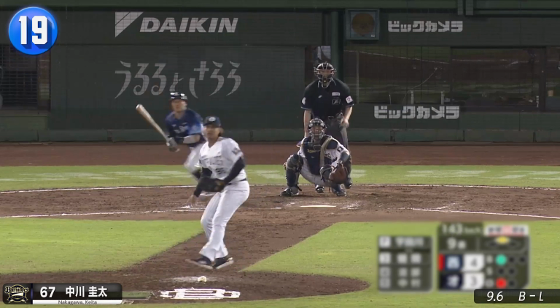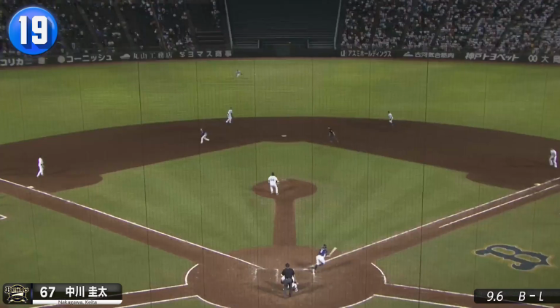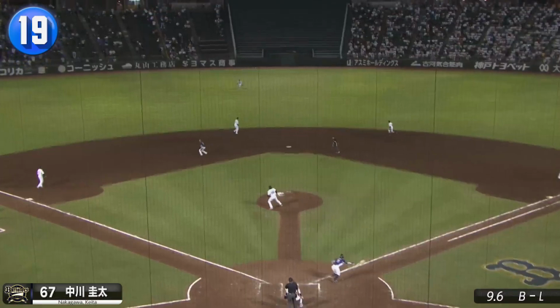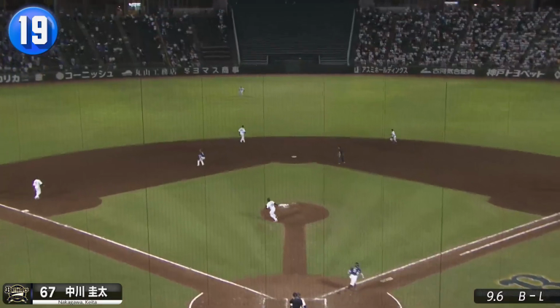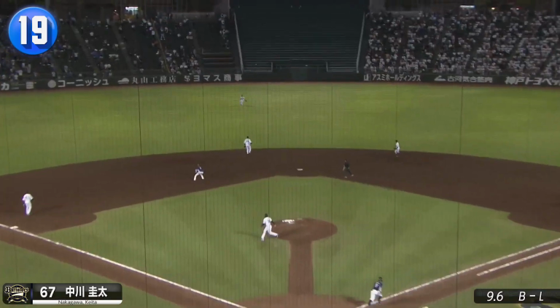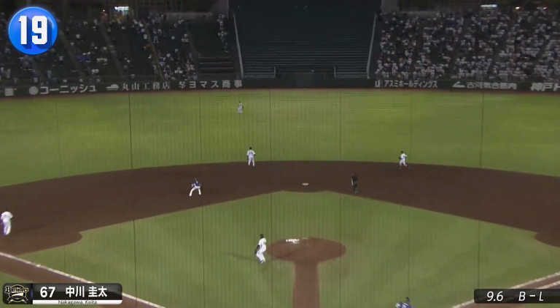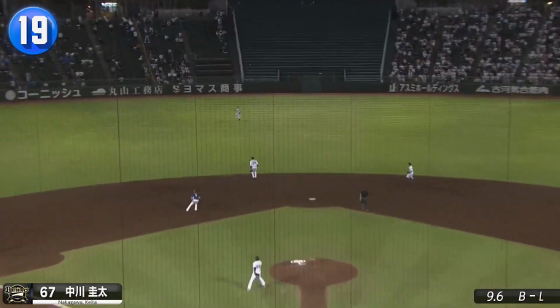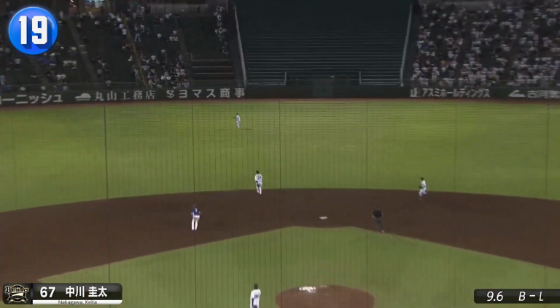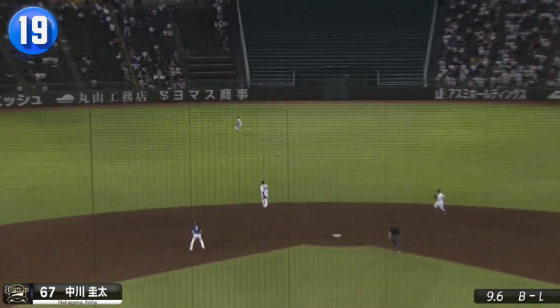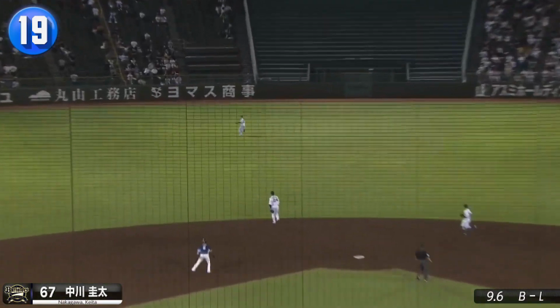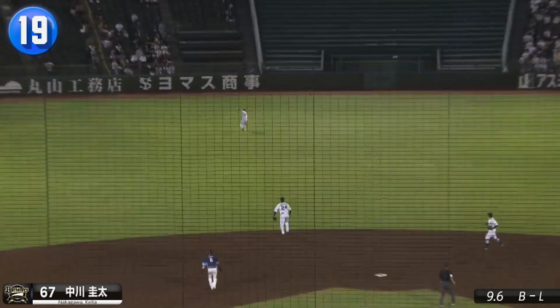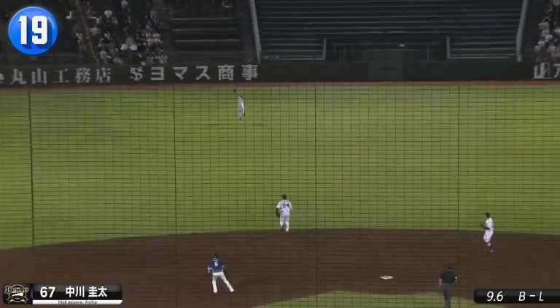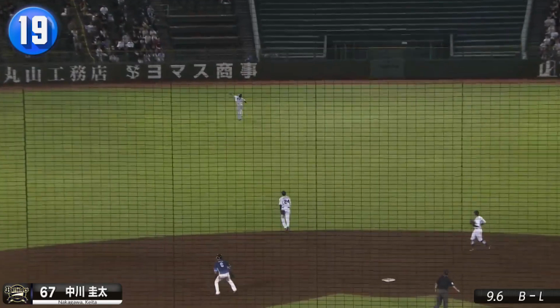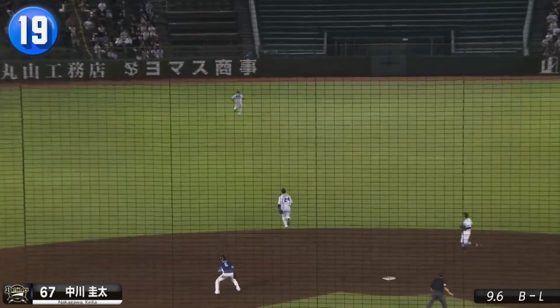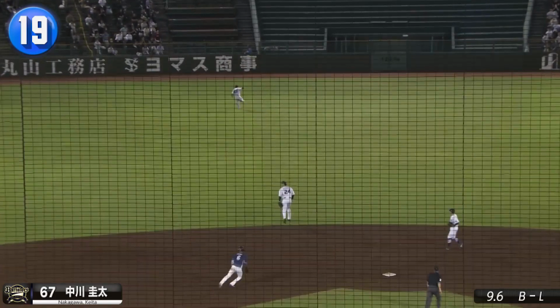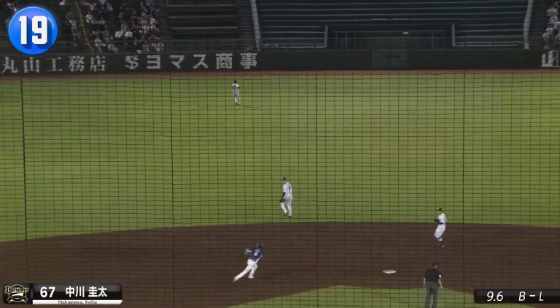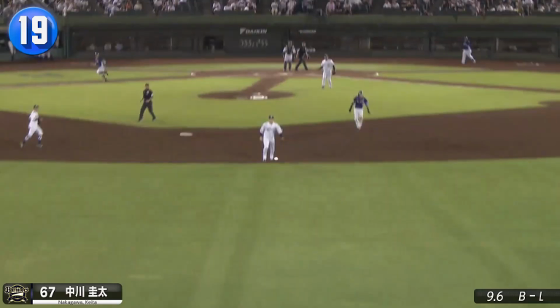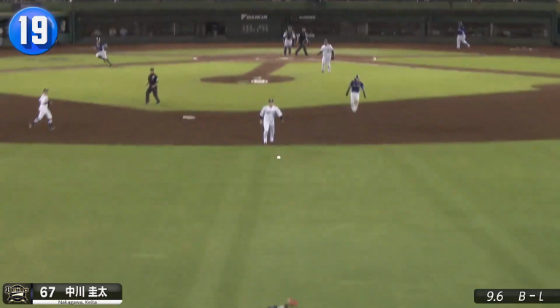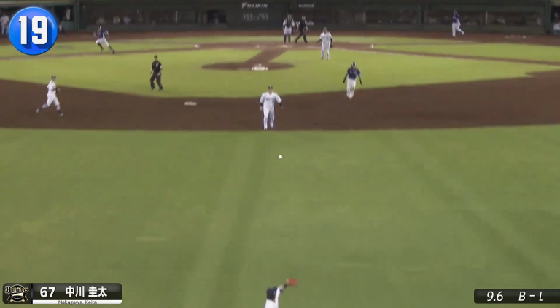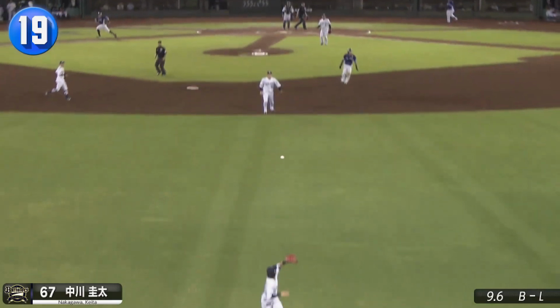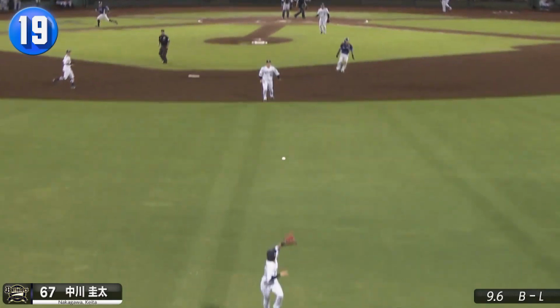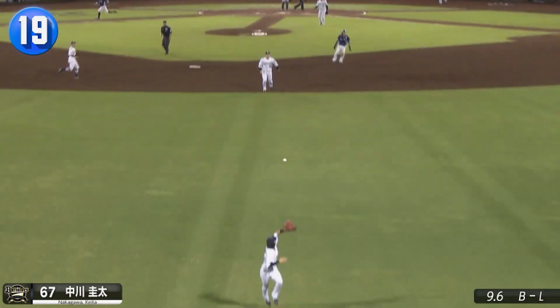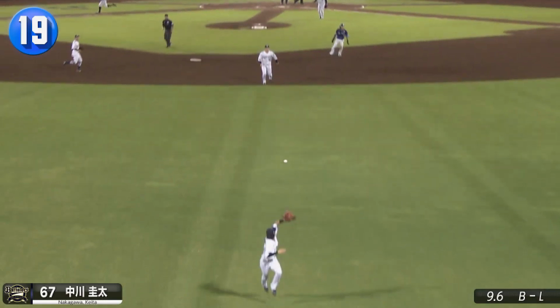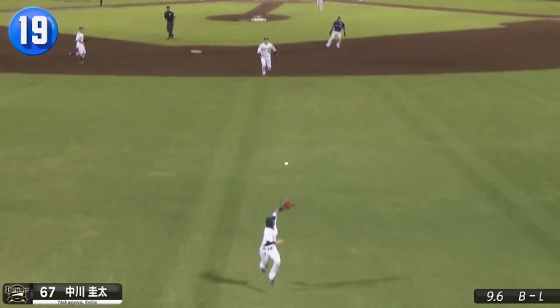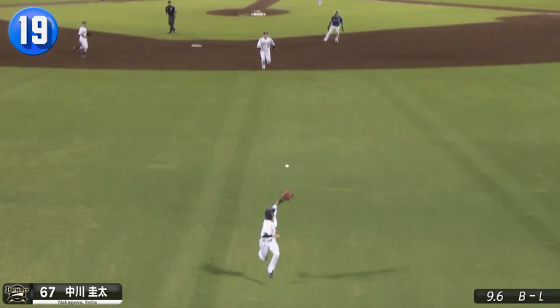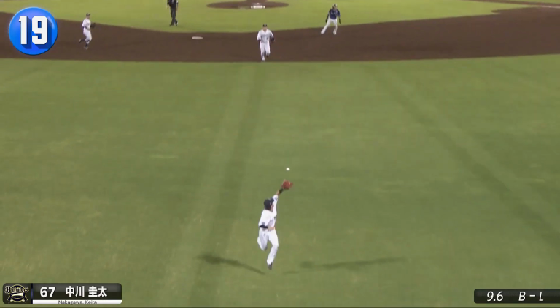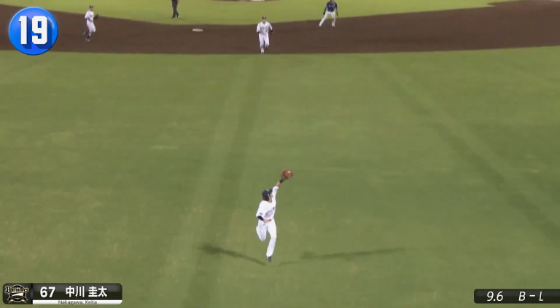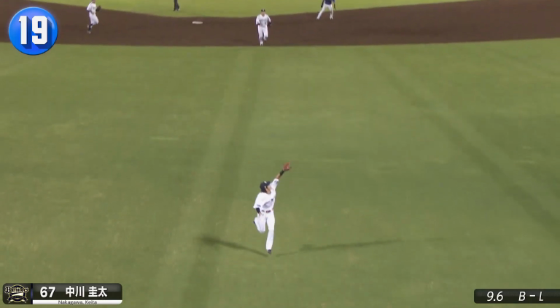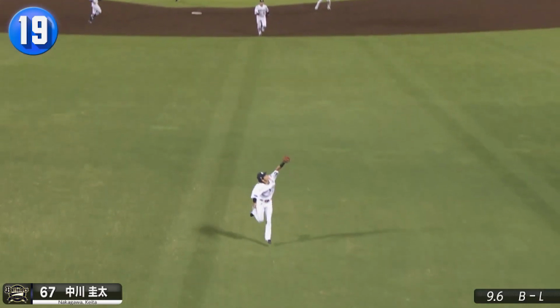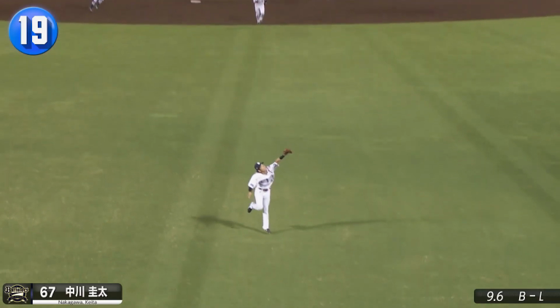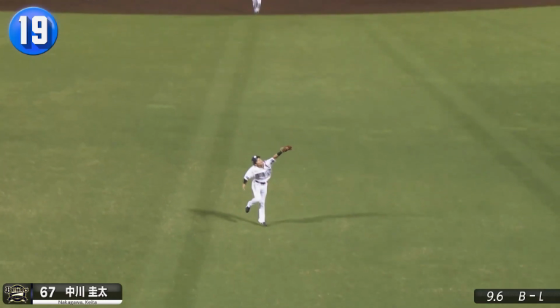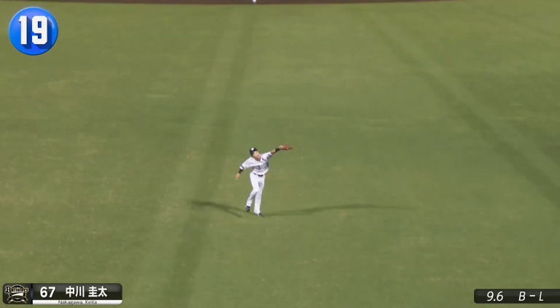Buffalo's center fielder Keita Nakagawa almost misplays this hard fly ball, but good luck getting anything over his head.